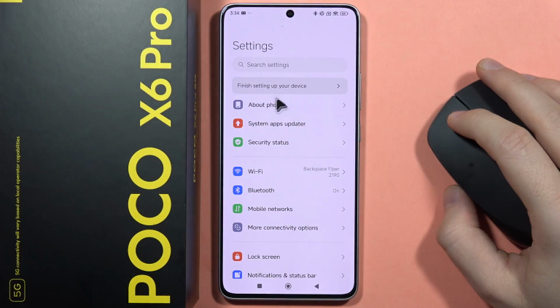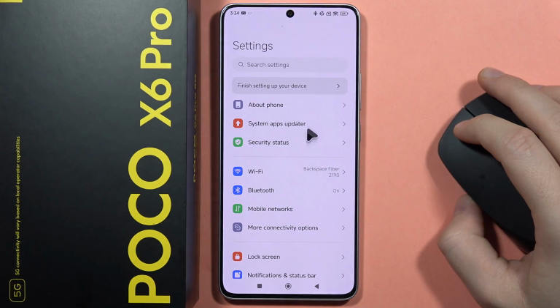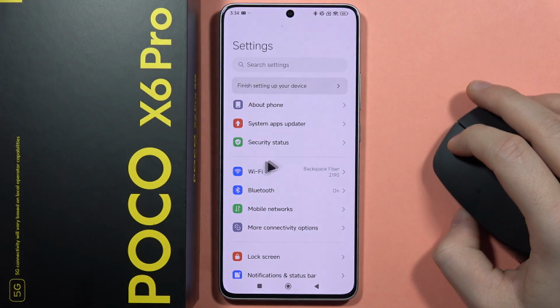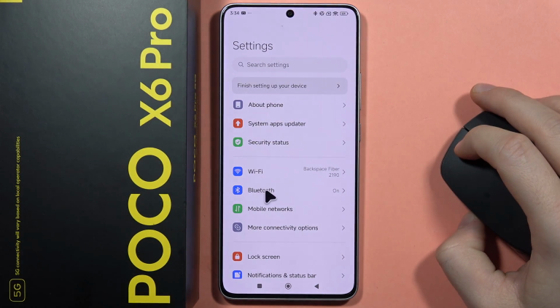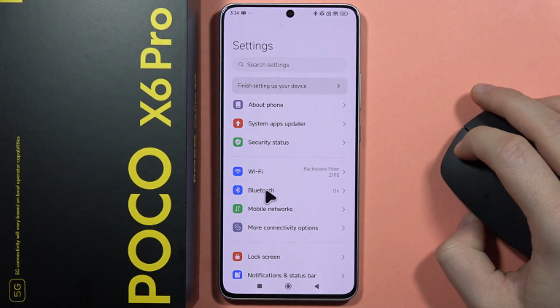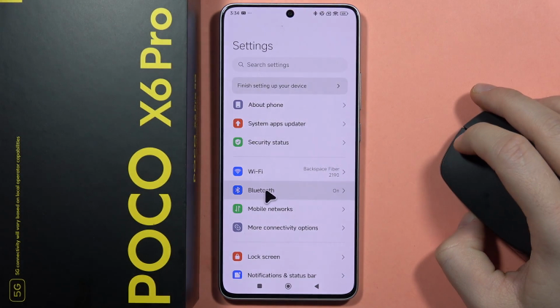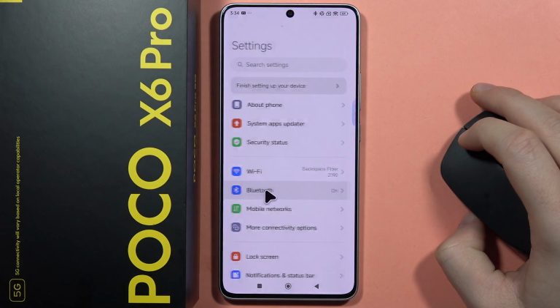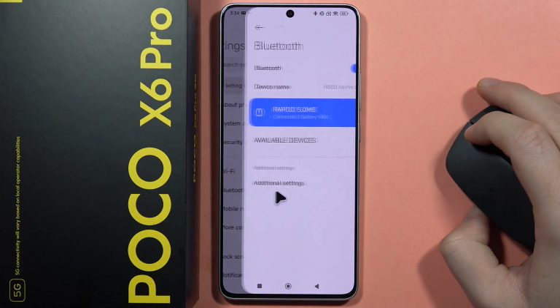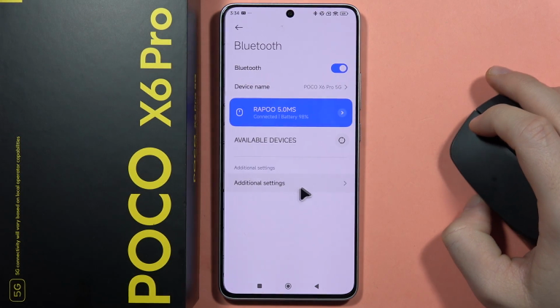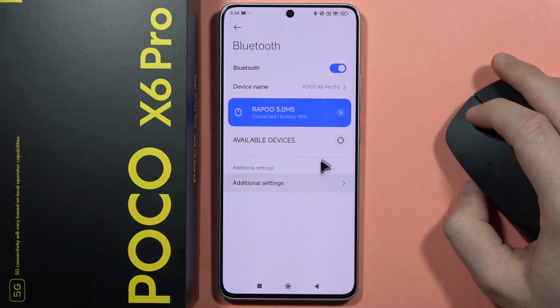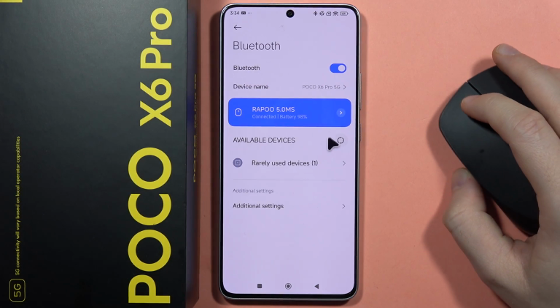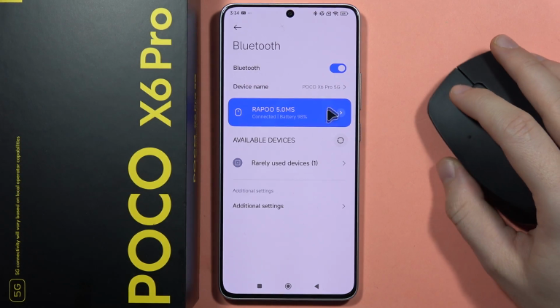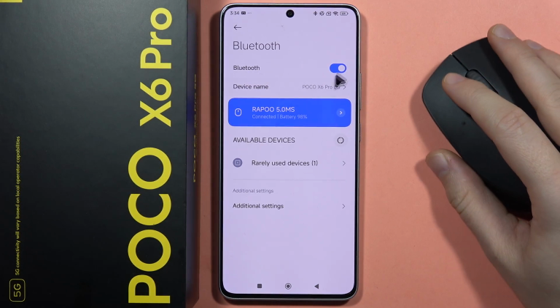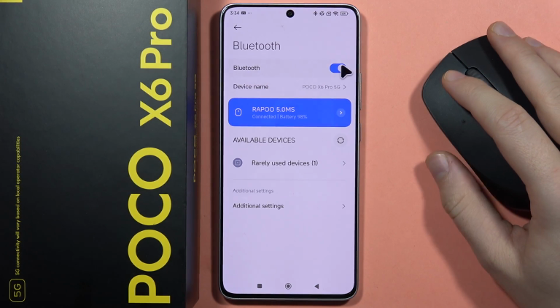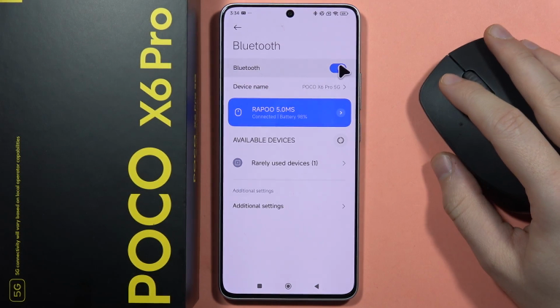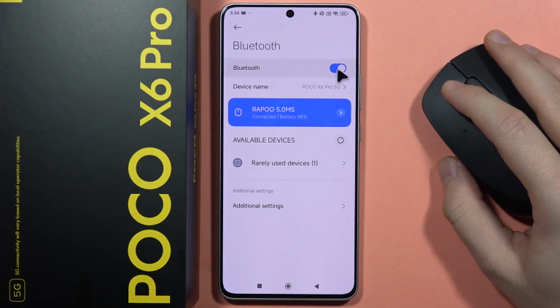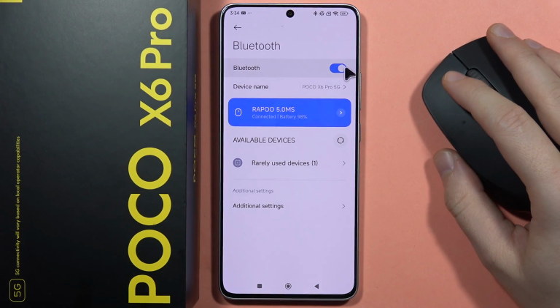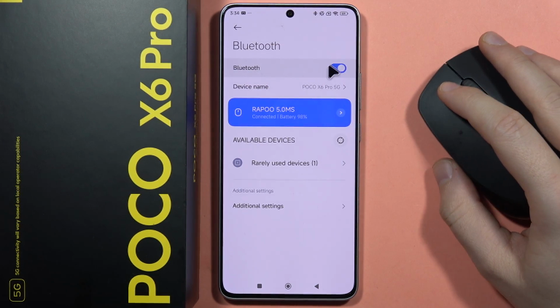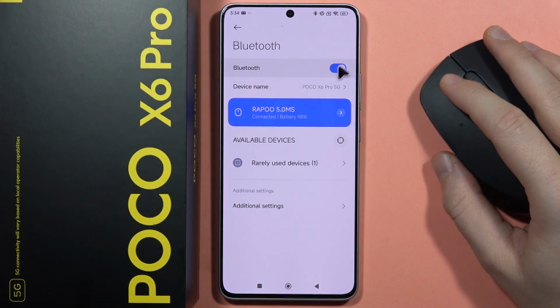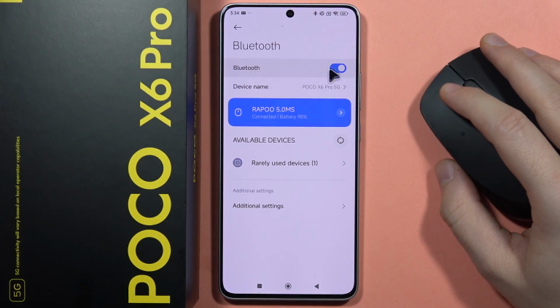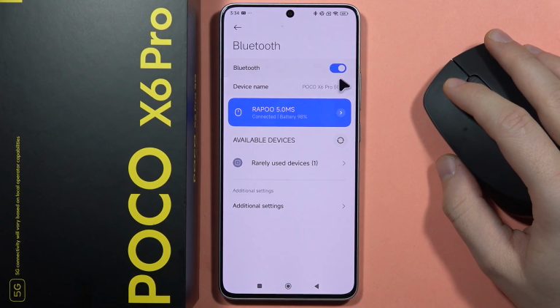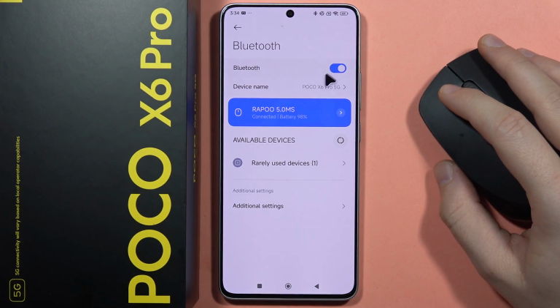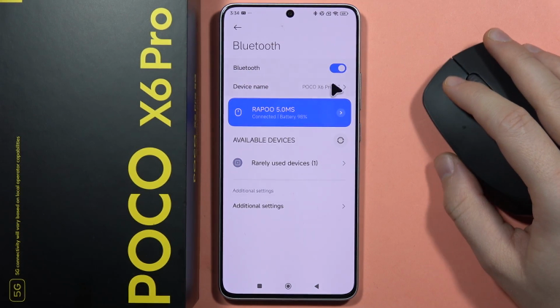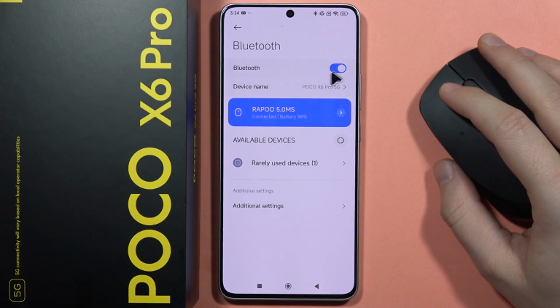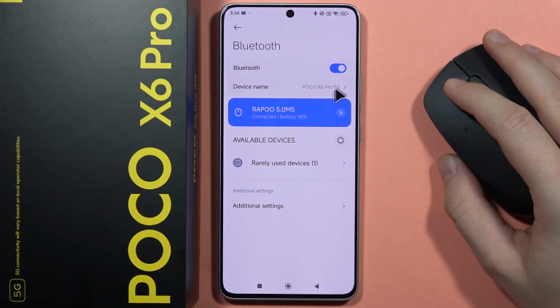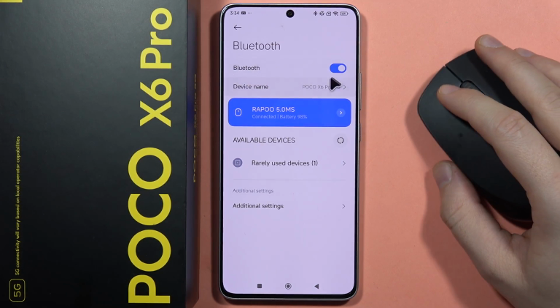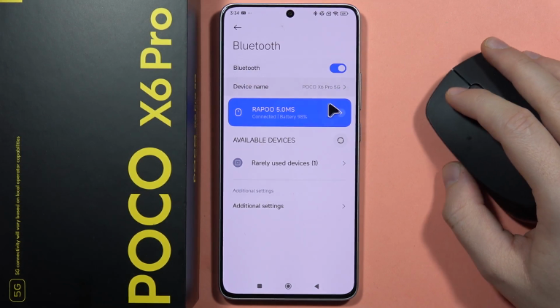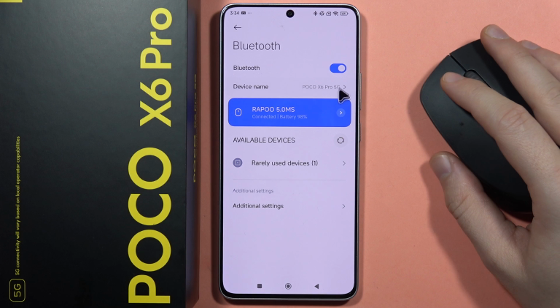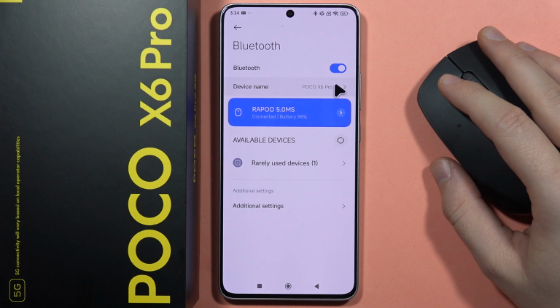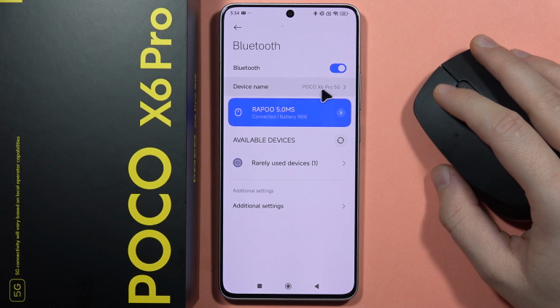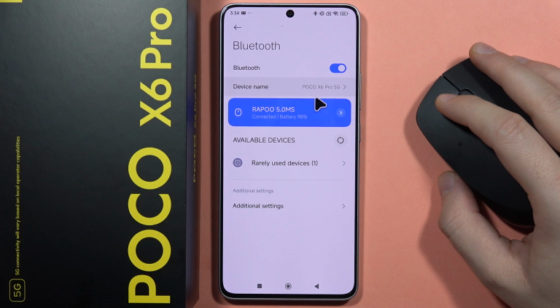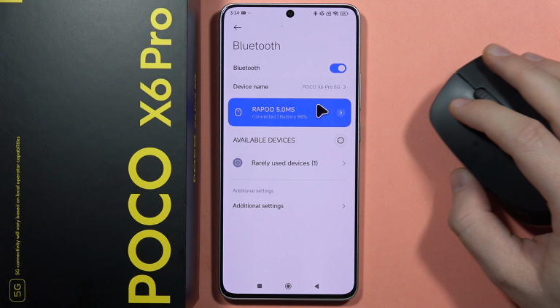You will have to open the Bluetooth and just turn on the Bluetooth by using this switcher.